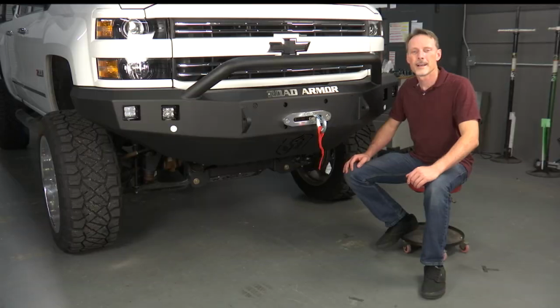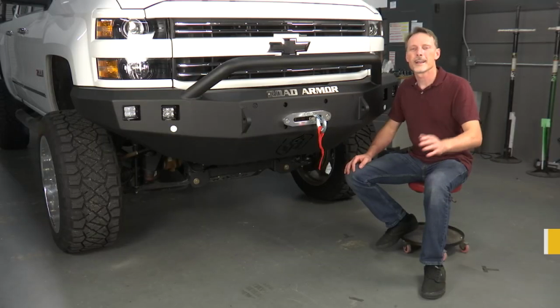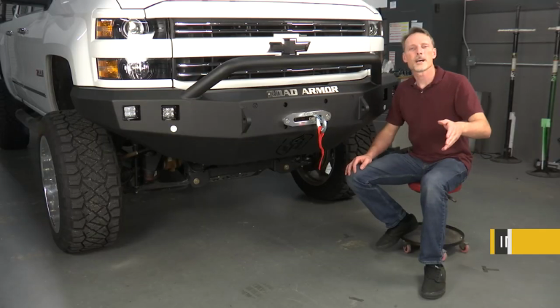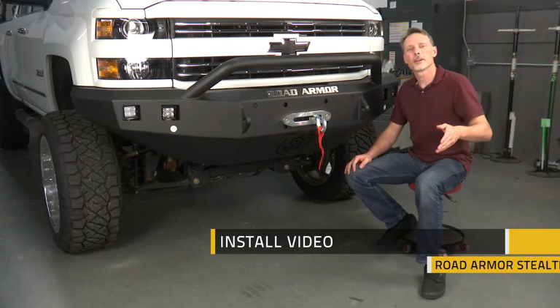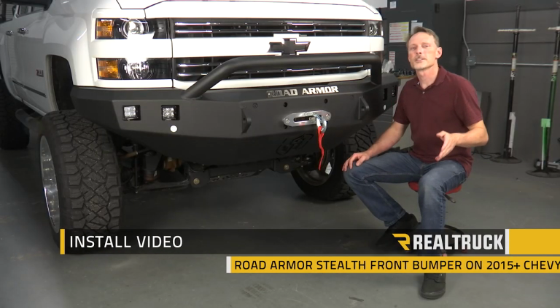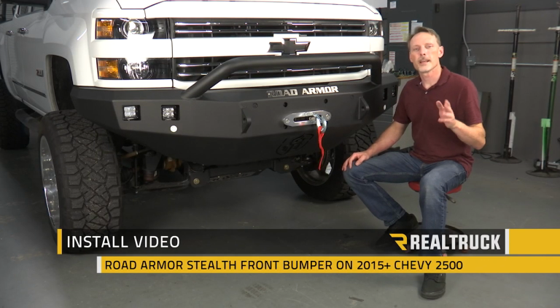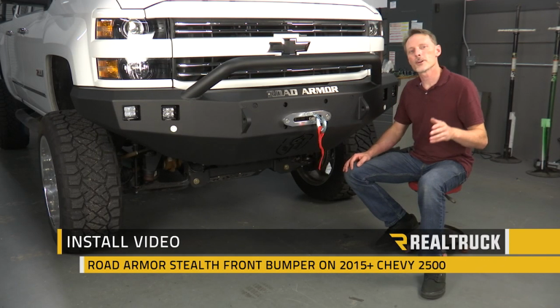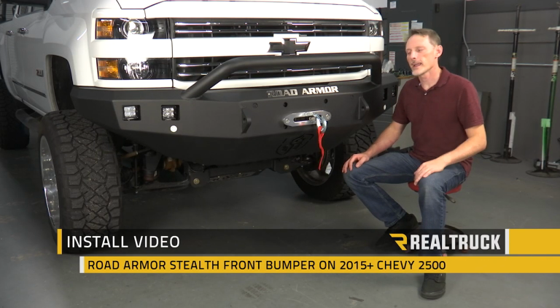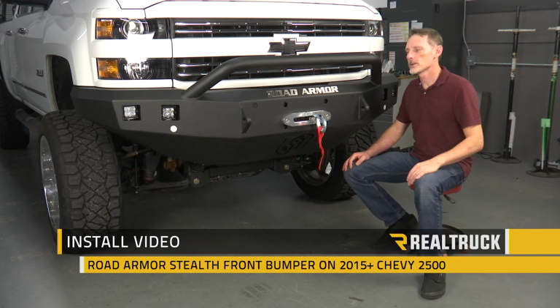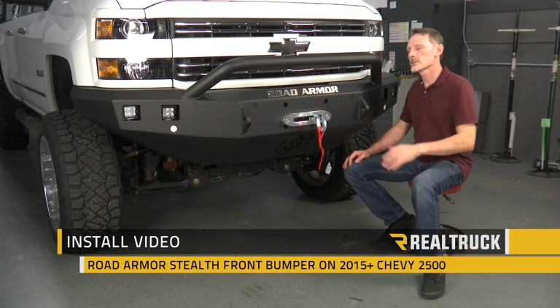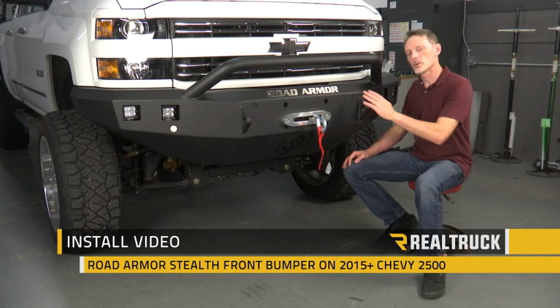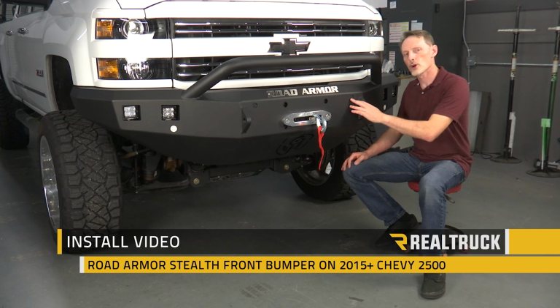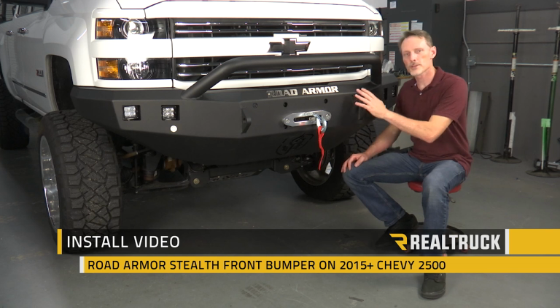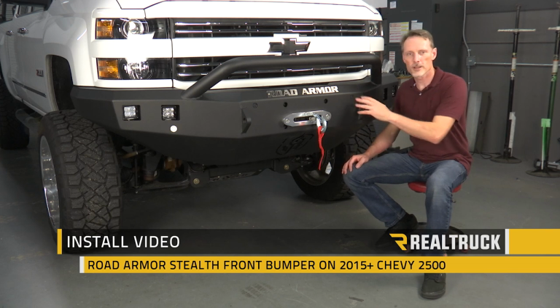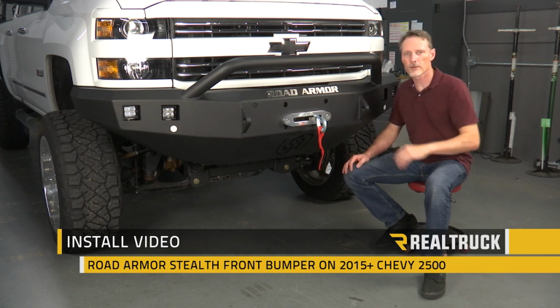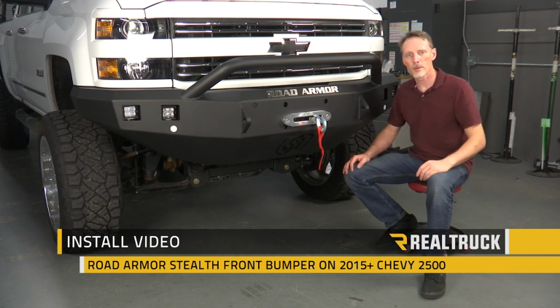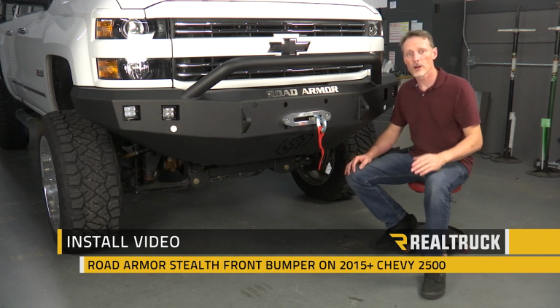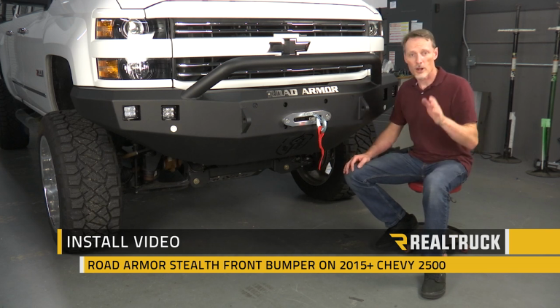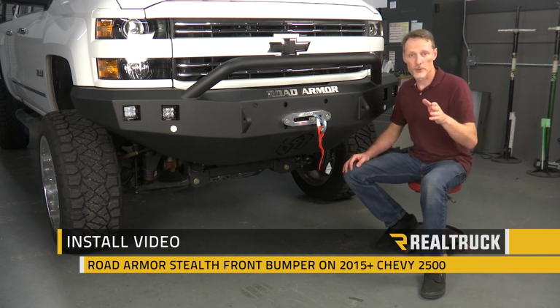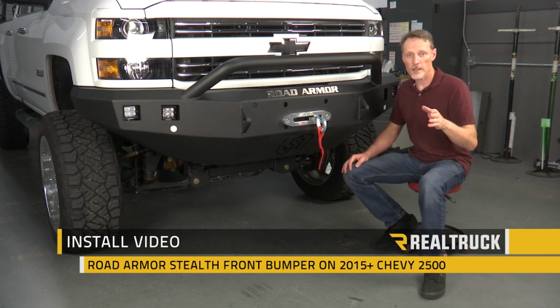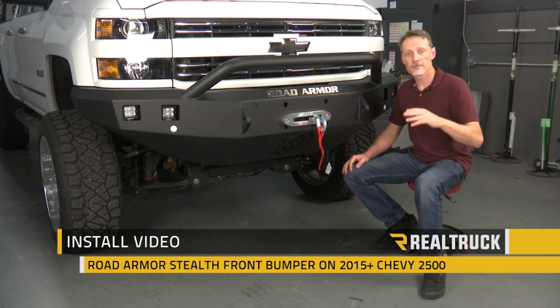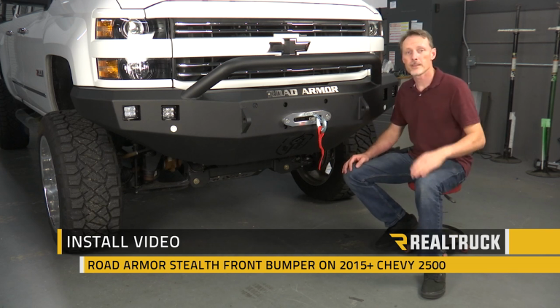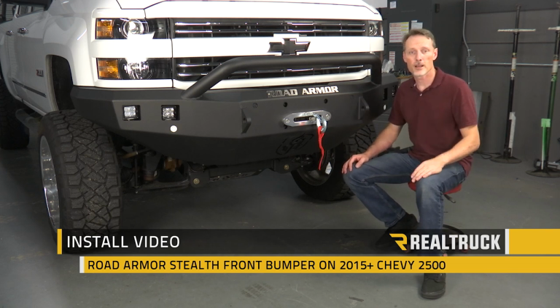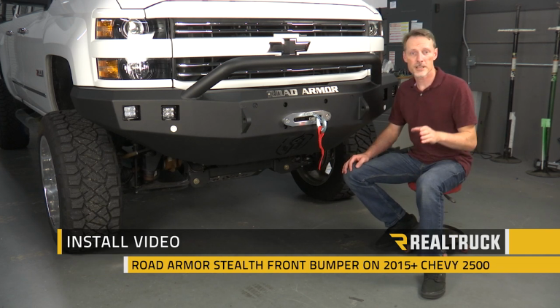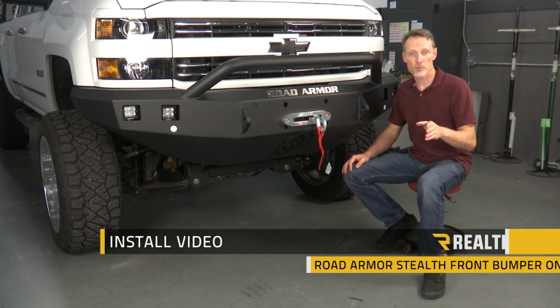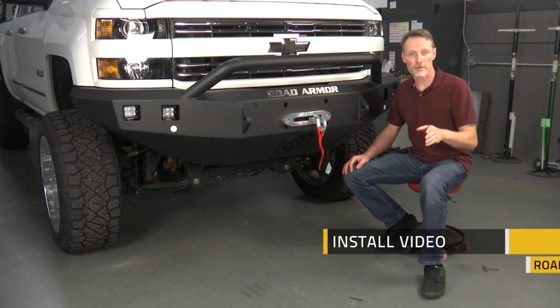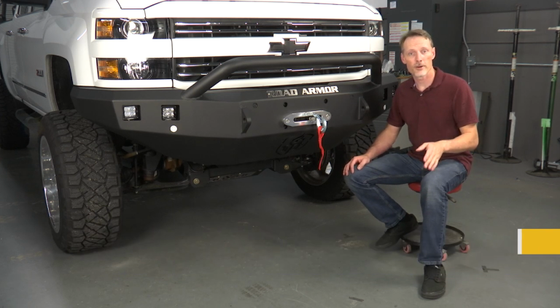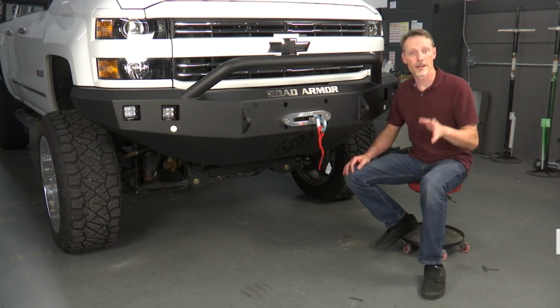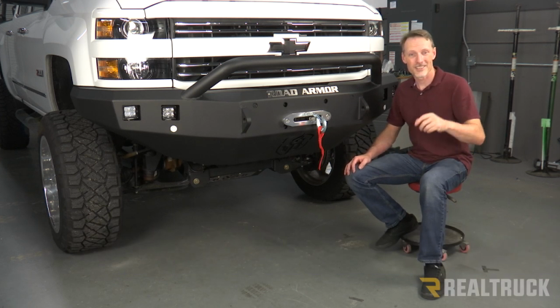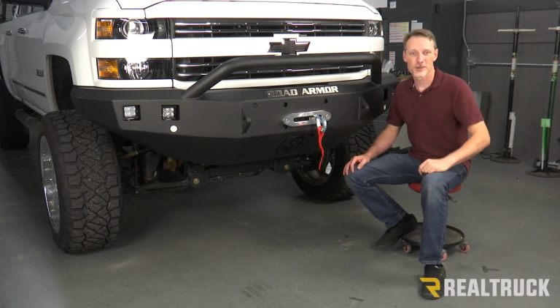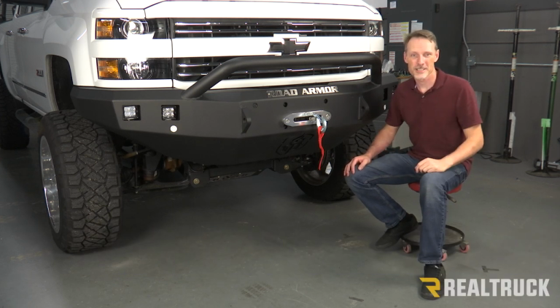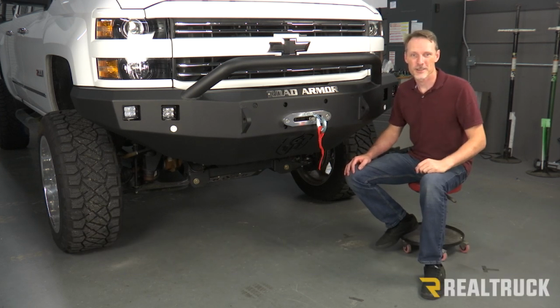Hi, I'm Todd Henderson. Today I want to show you how to install the Road Armor Stealth front bumper on the 2015 and up Chevy 2500. Let's go ahead and get started.